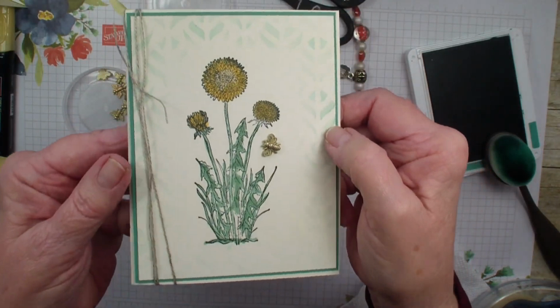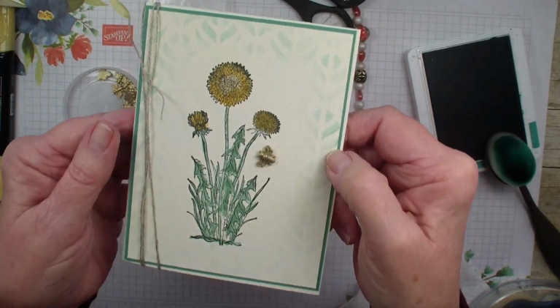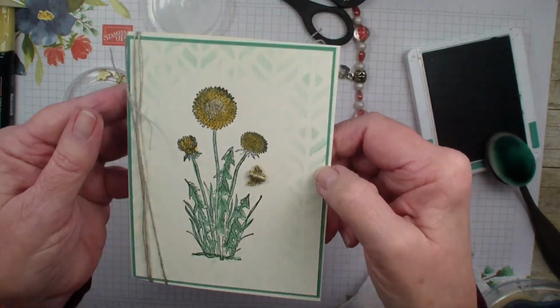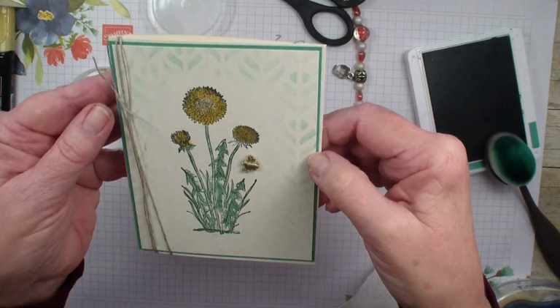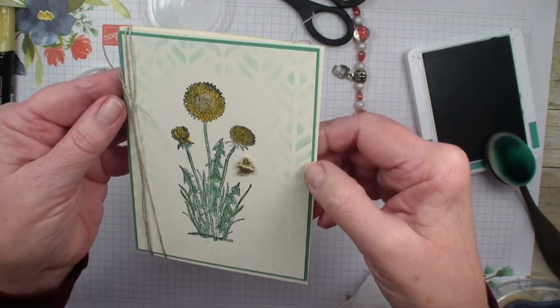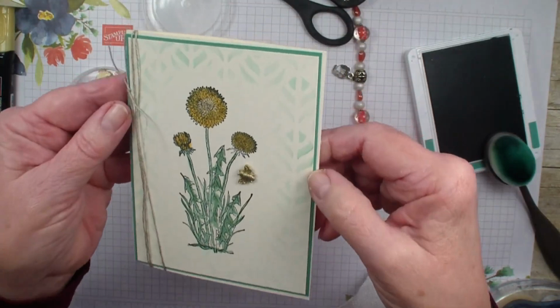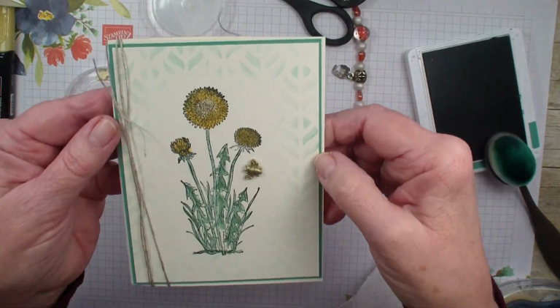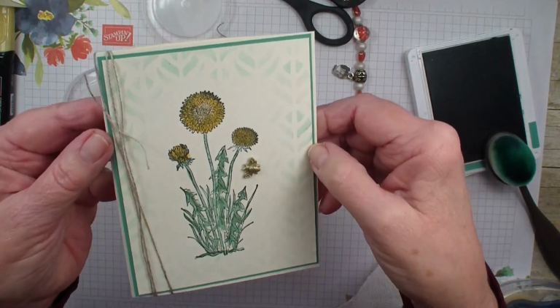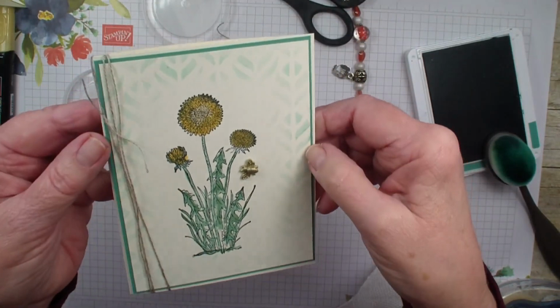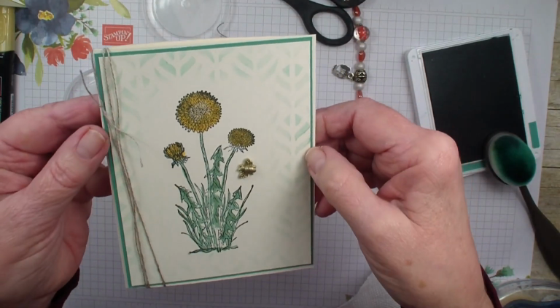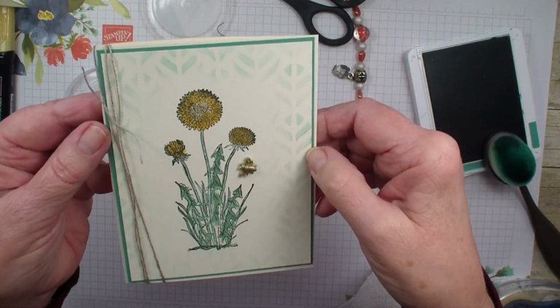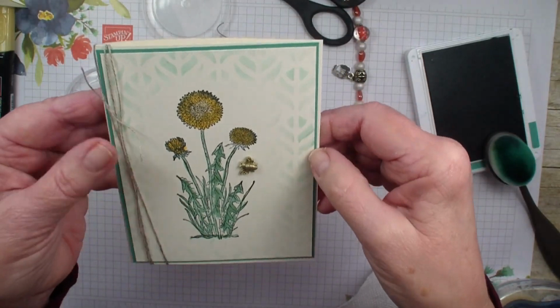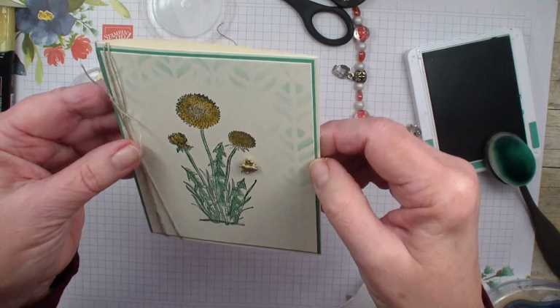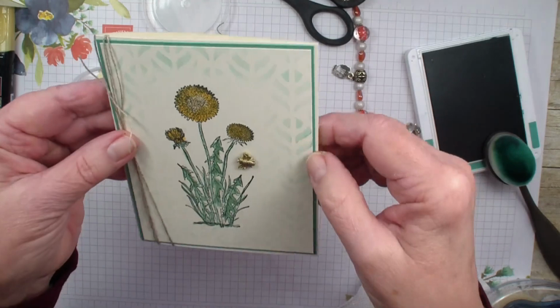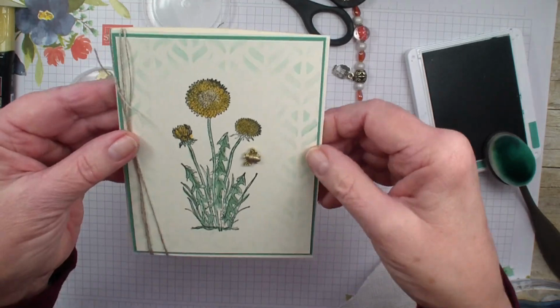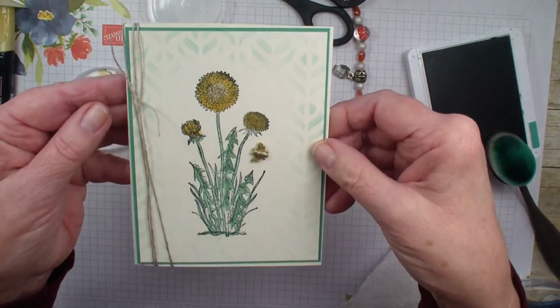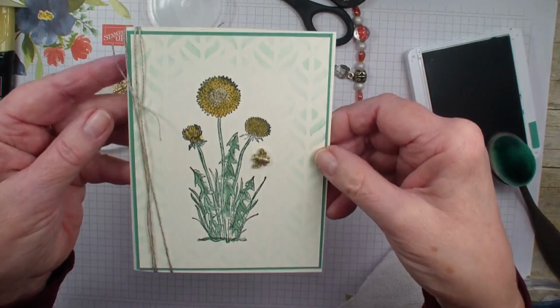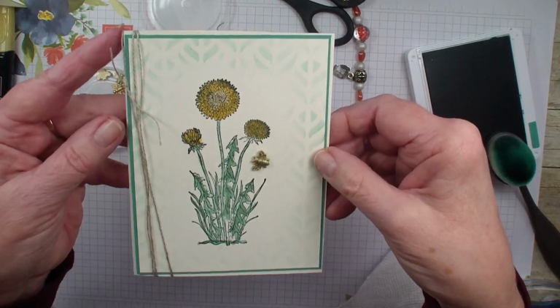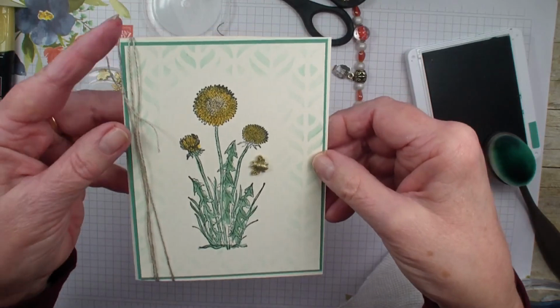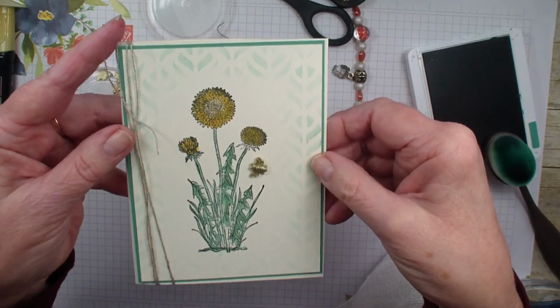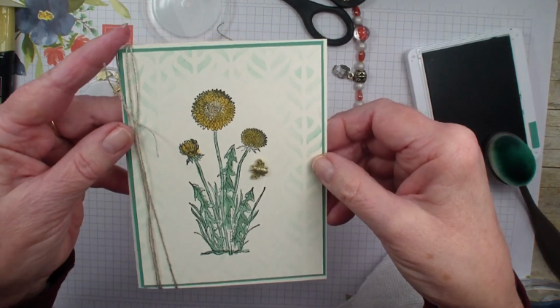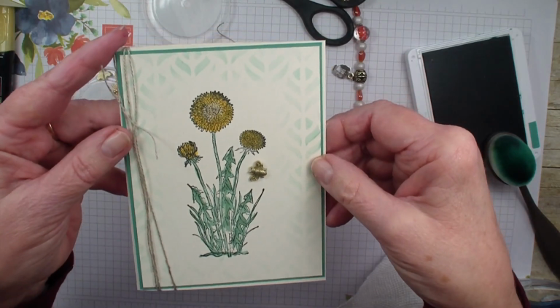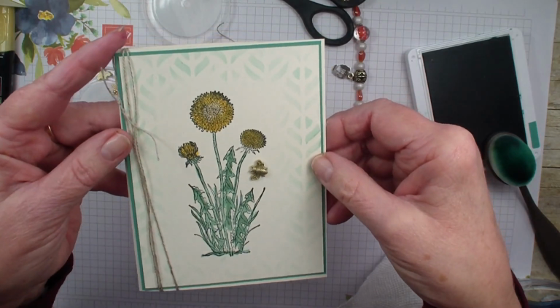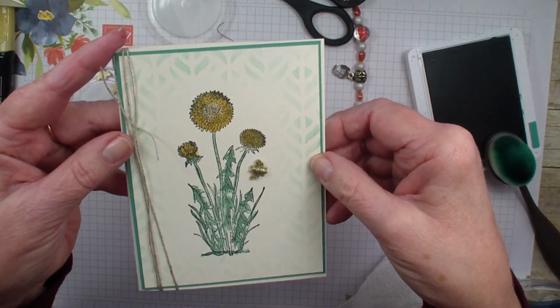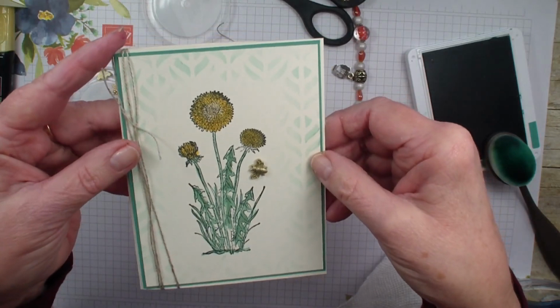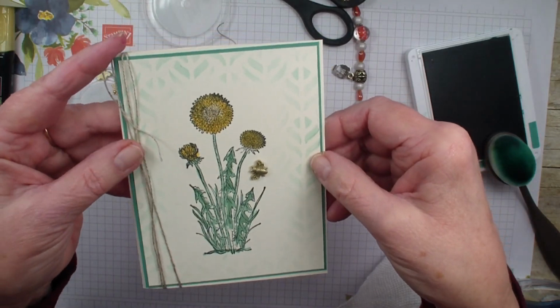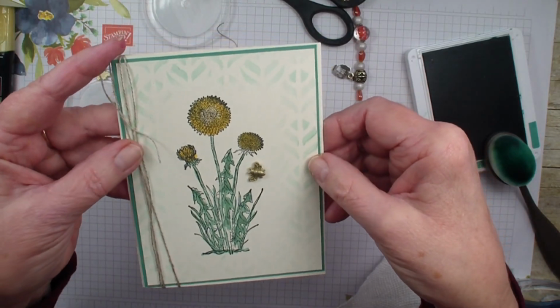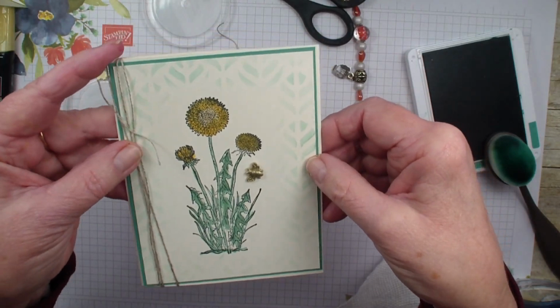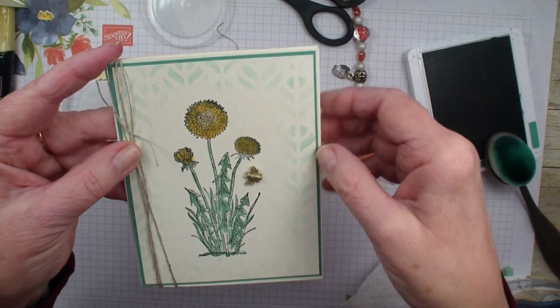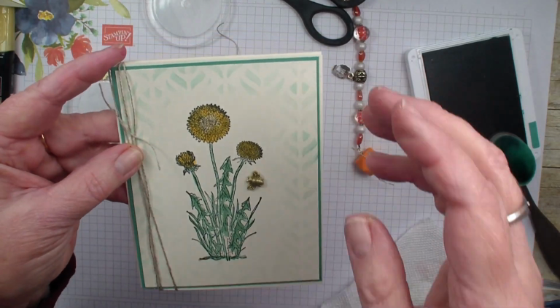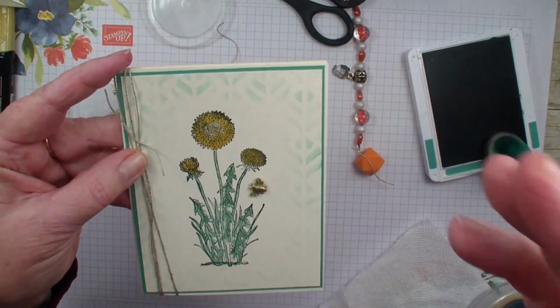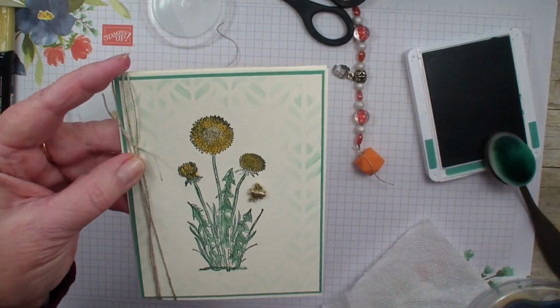Hope you've enjoyed this technique with the masking and you give it a try real soon. Talk to you later, bye-bye.